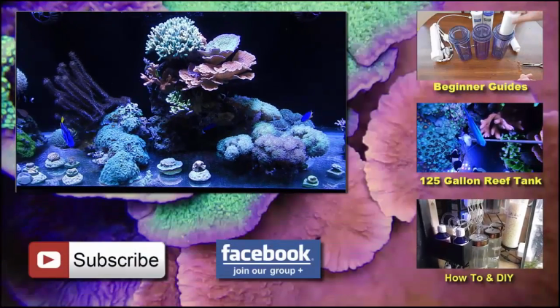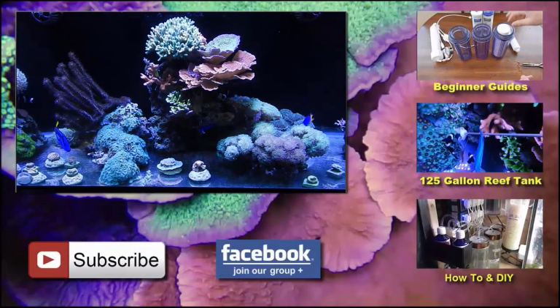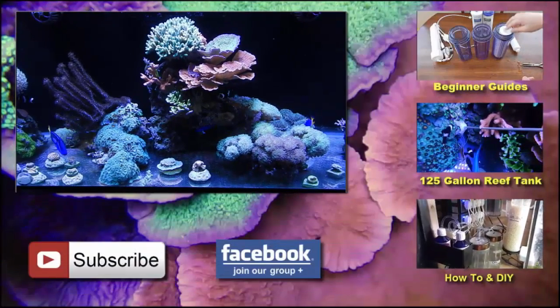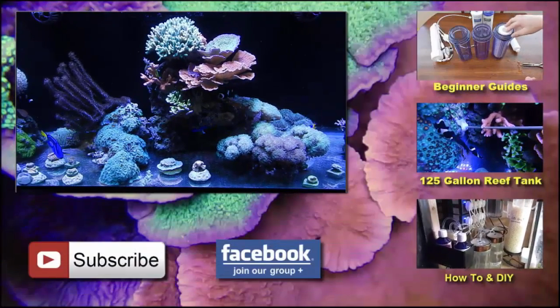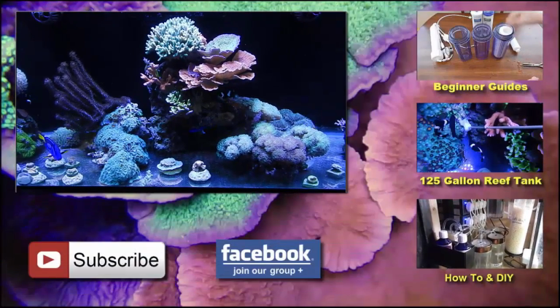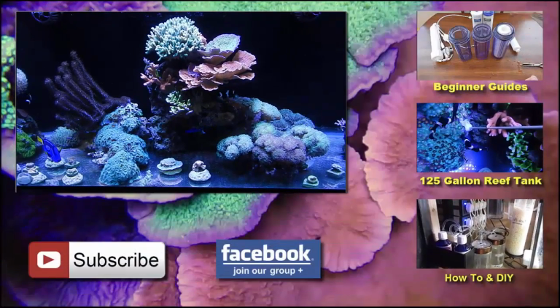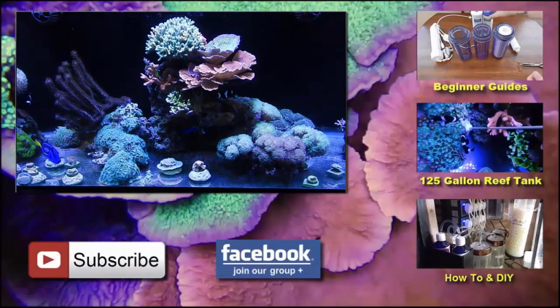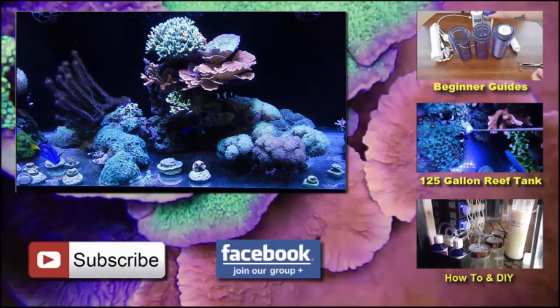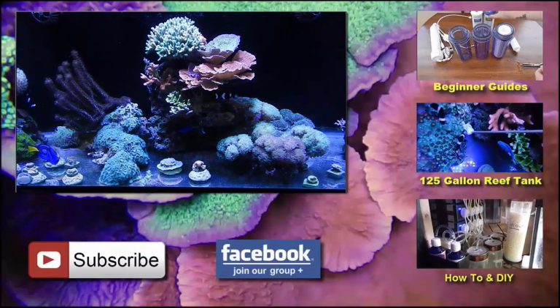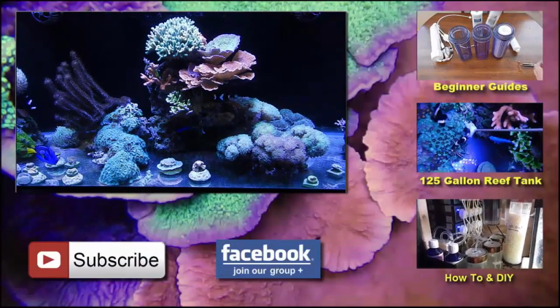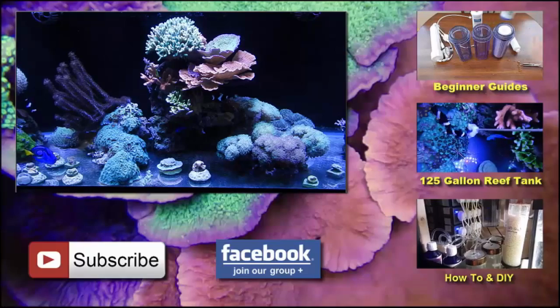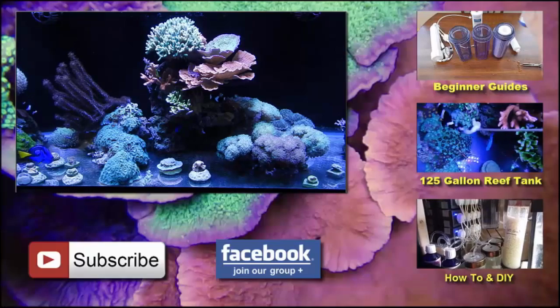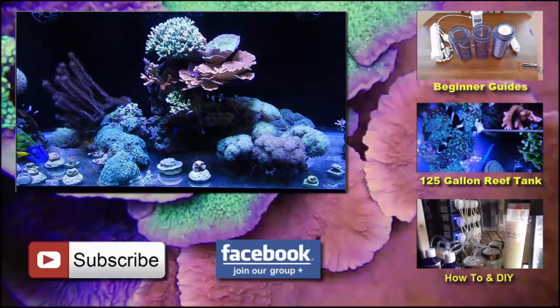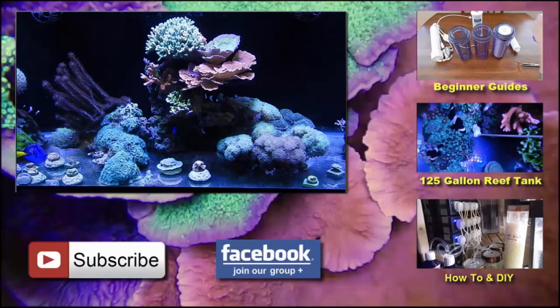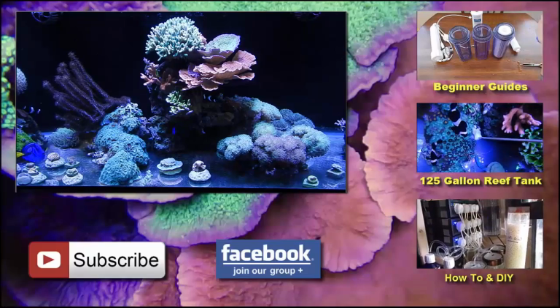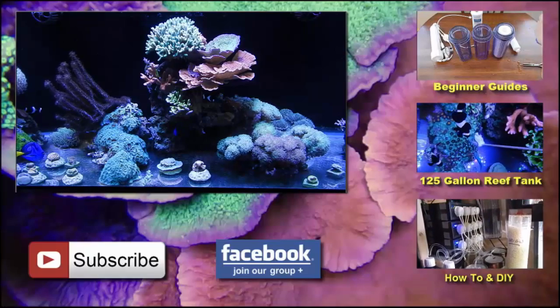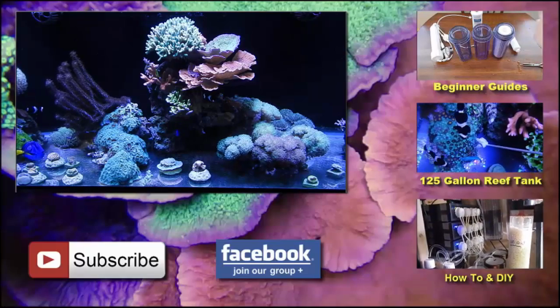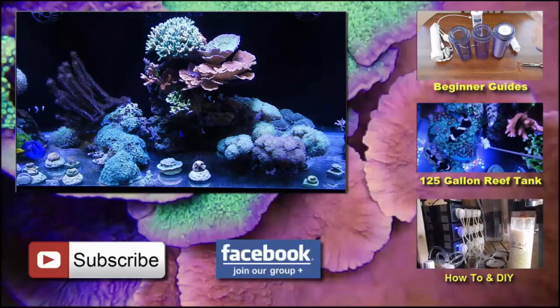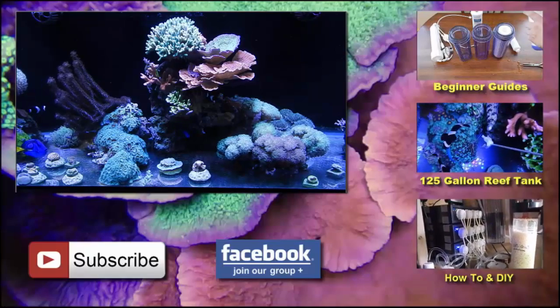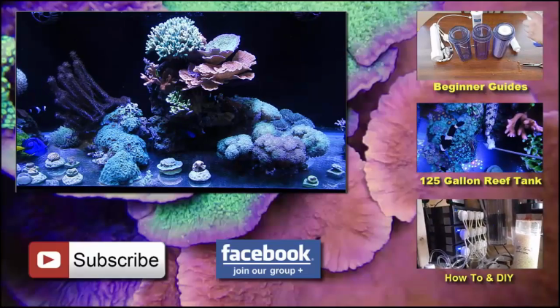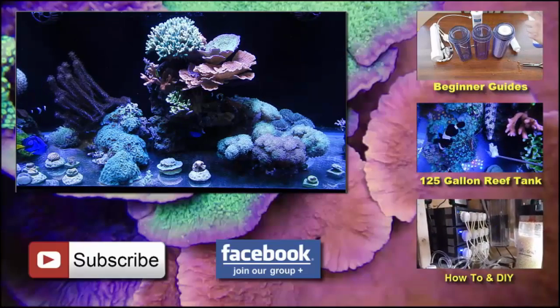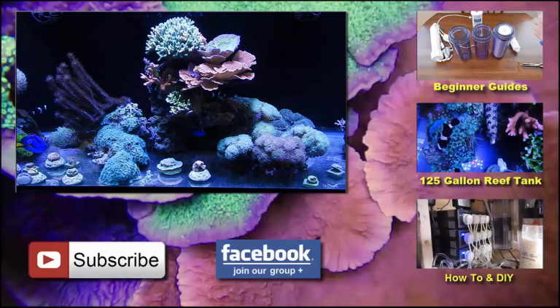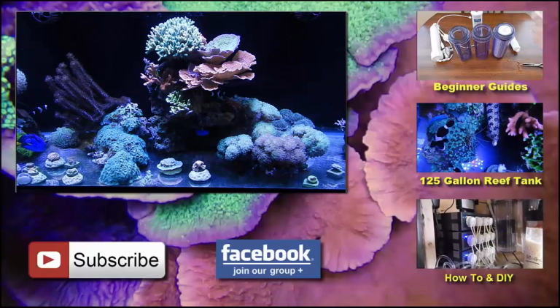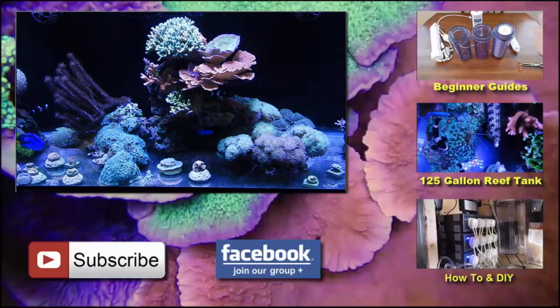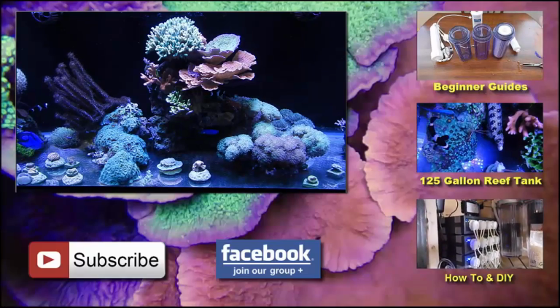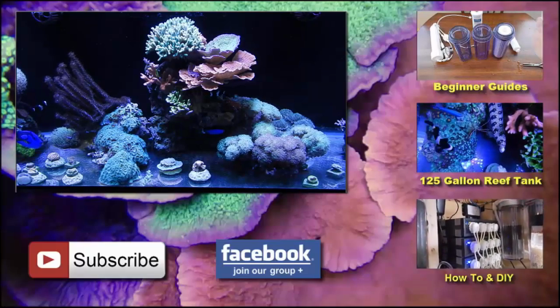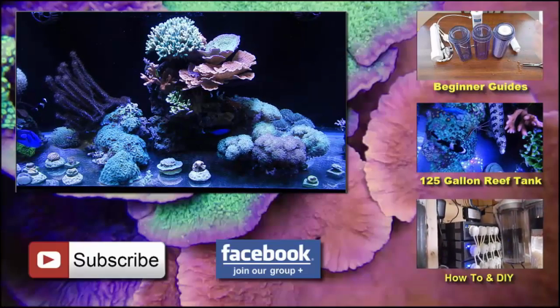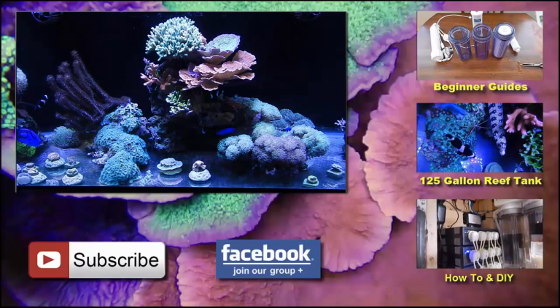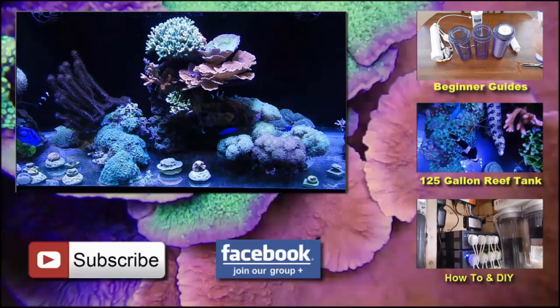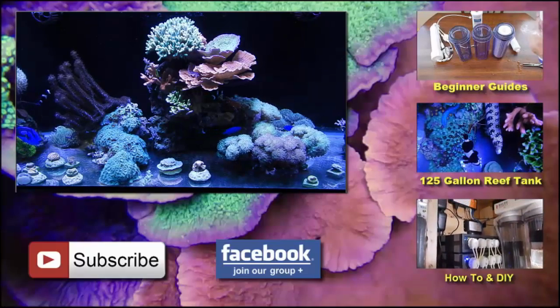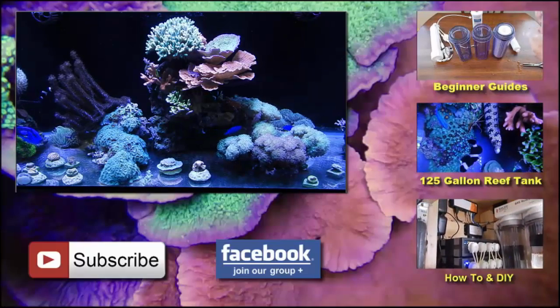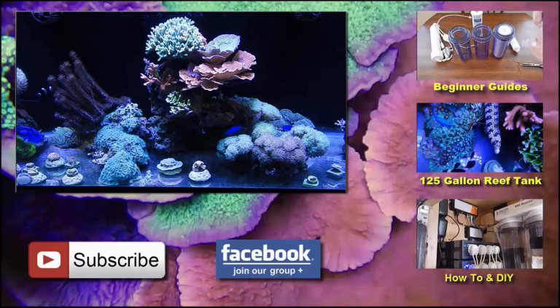Appreciate you watching the video — like, comment, subscribe, and as always I'll see you next time. Peace.